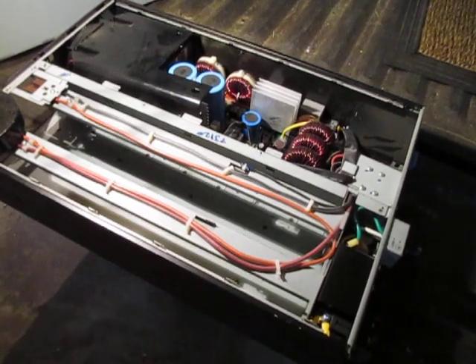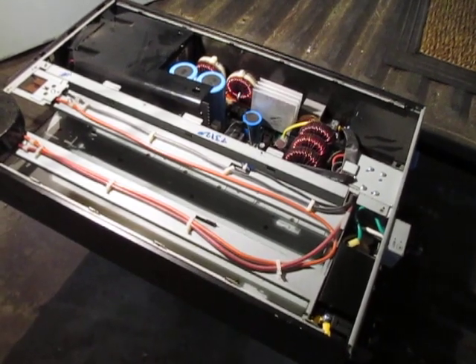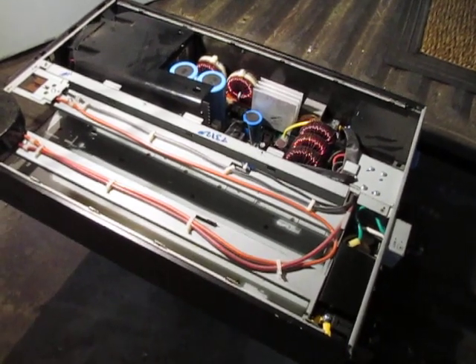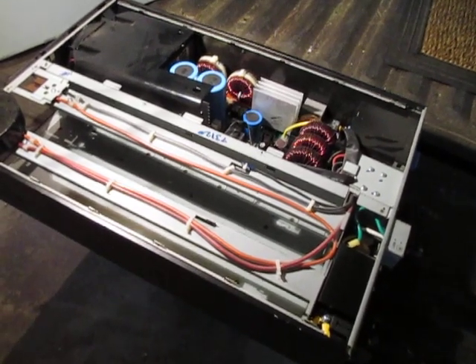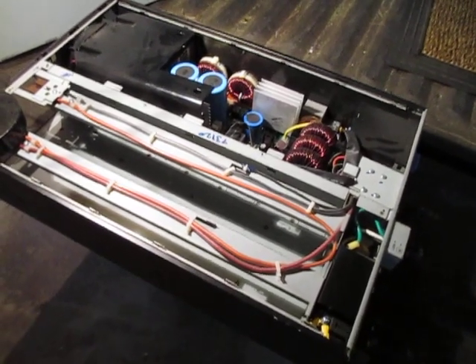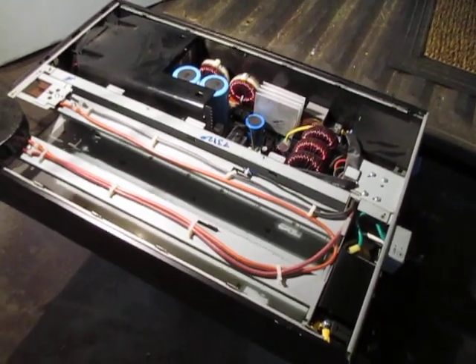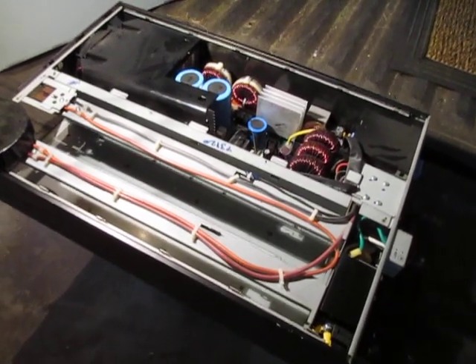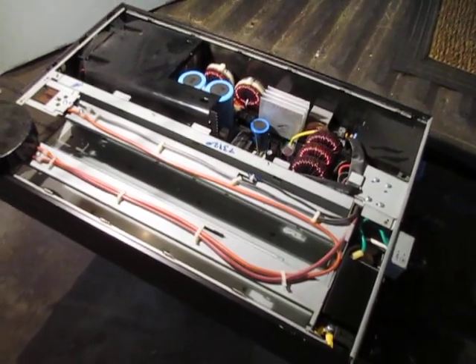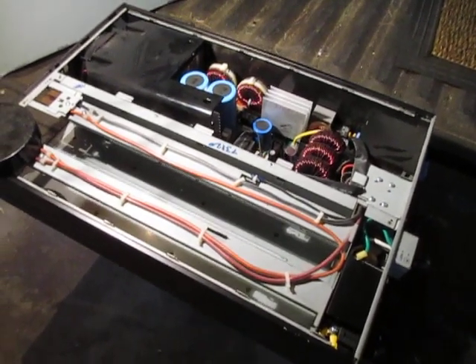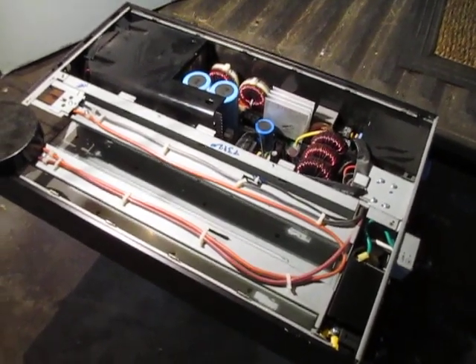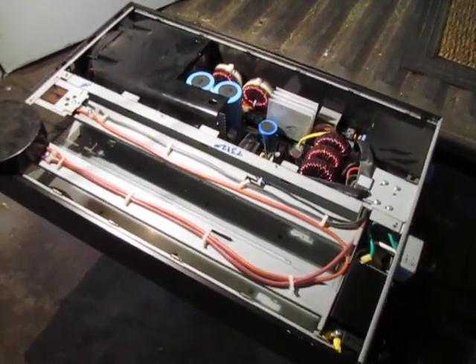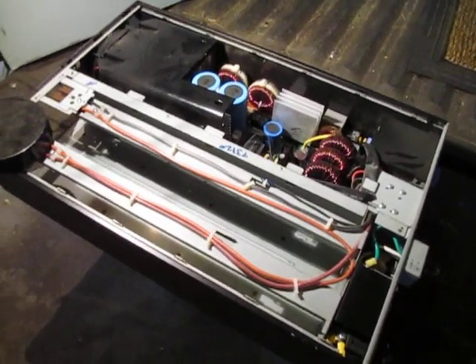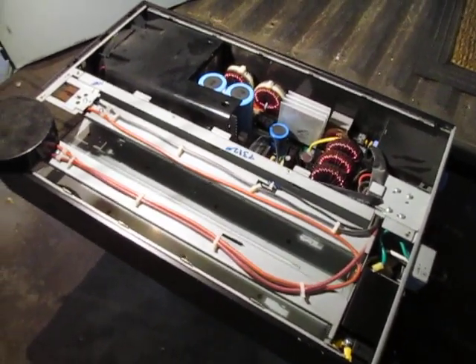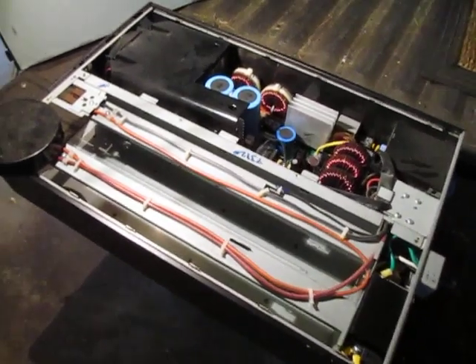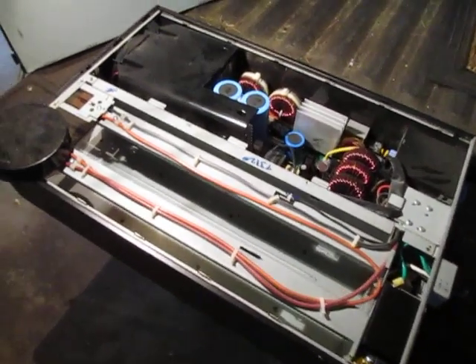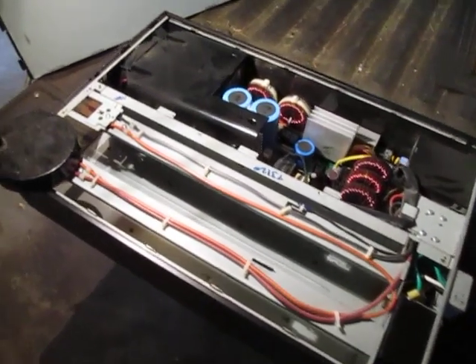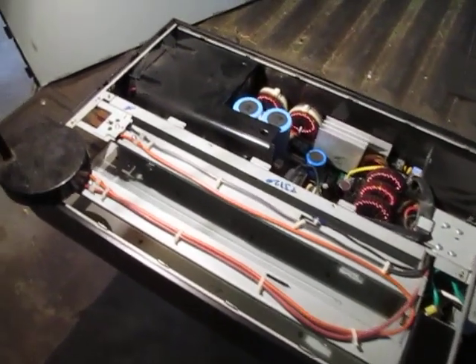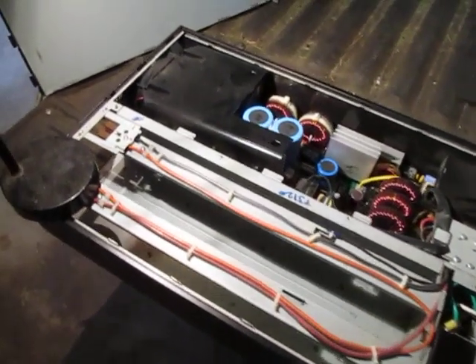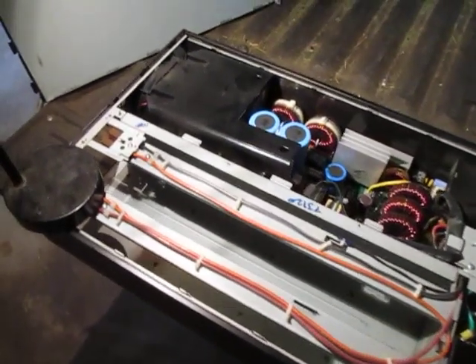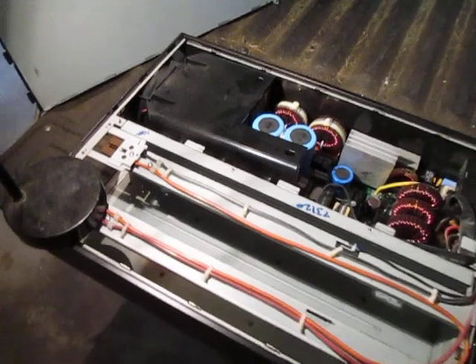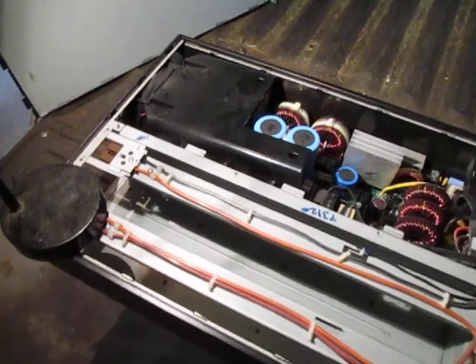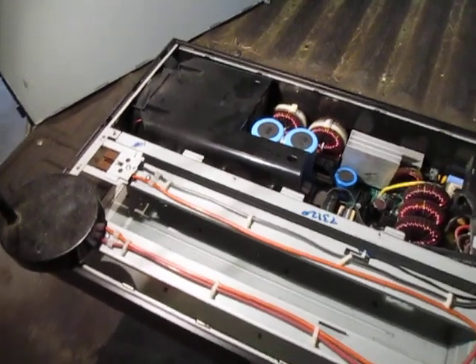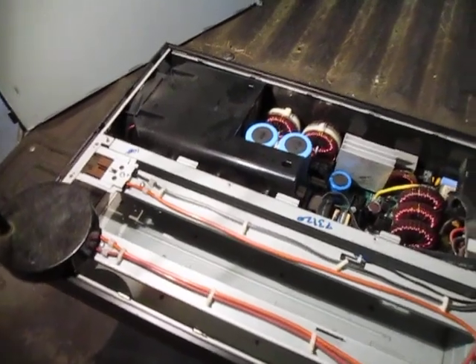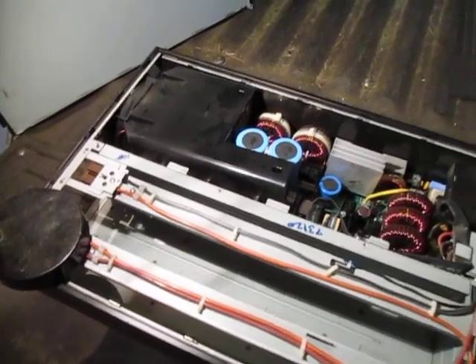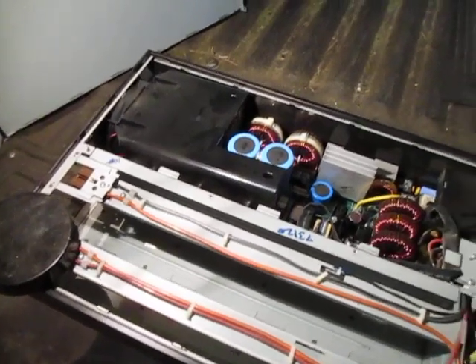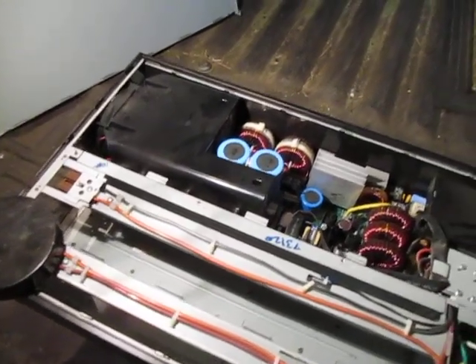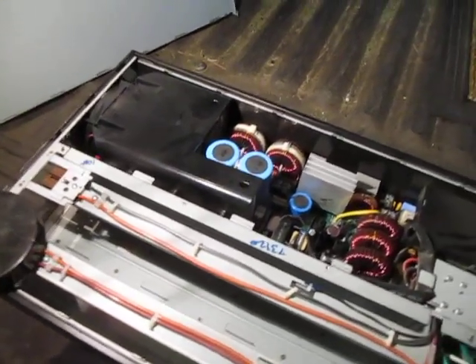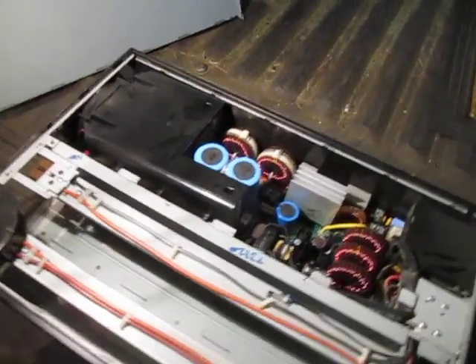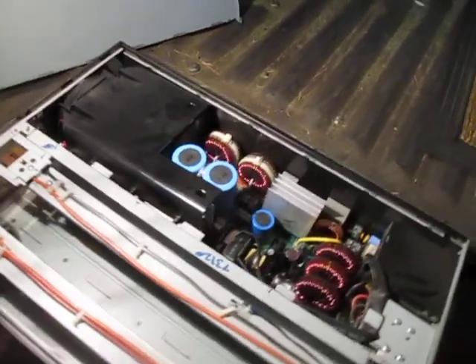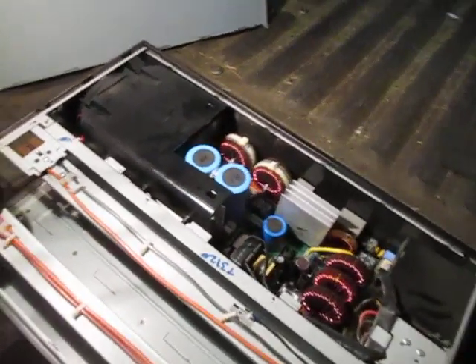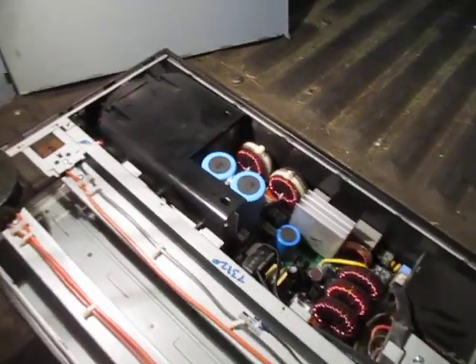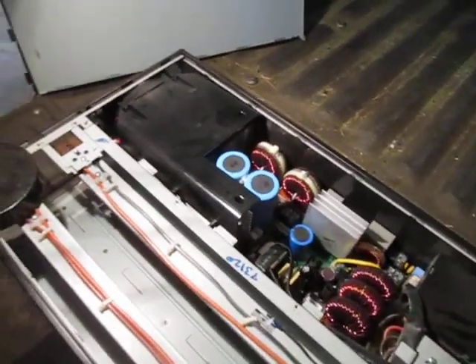Hey YouTube, this is Kerry Scrappin' for a Dart. Quick video — I get a lot of server components in and I don't always show you what's inside of them.